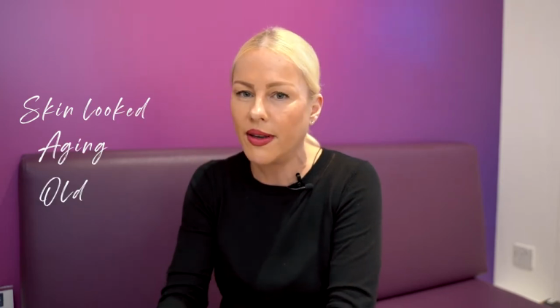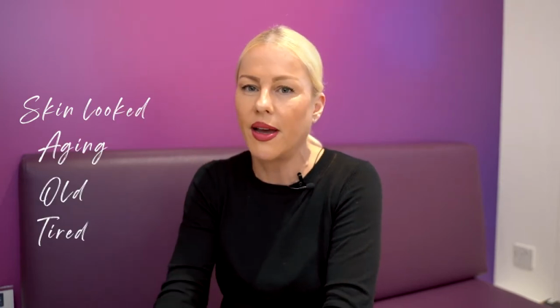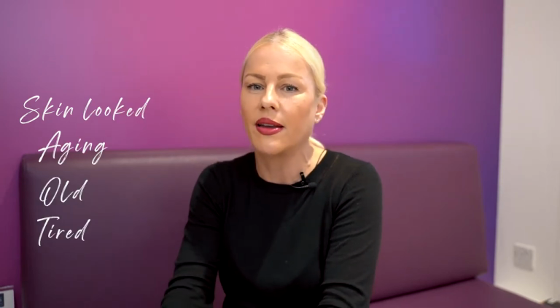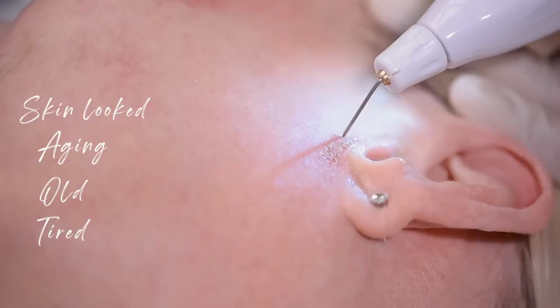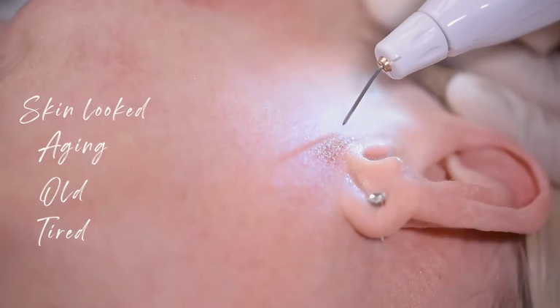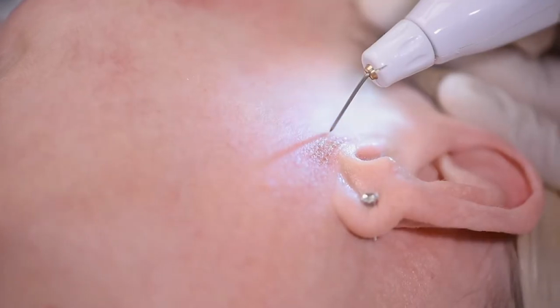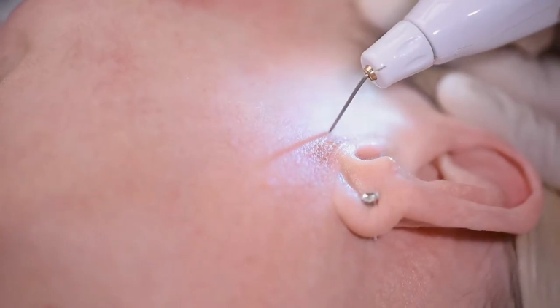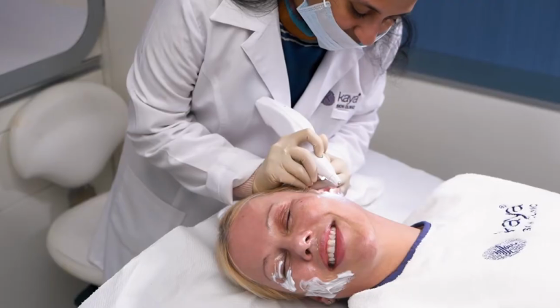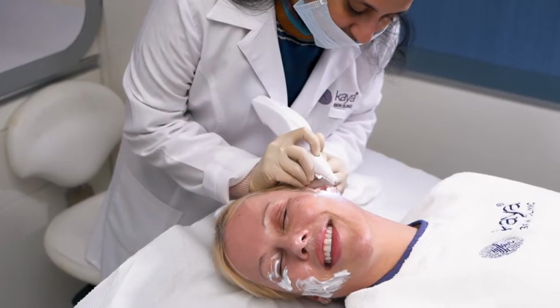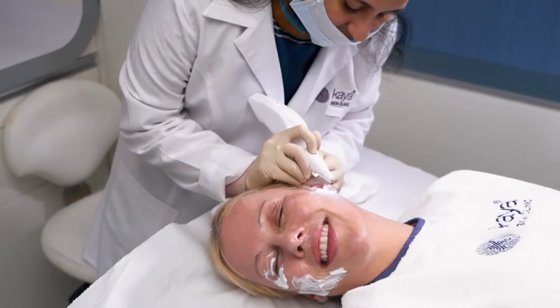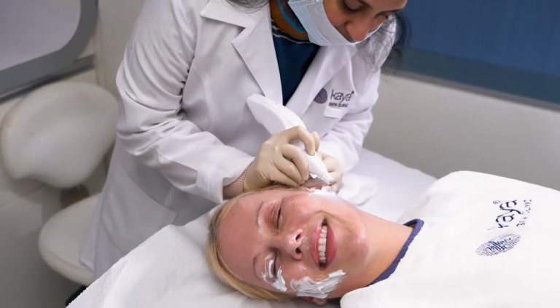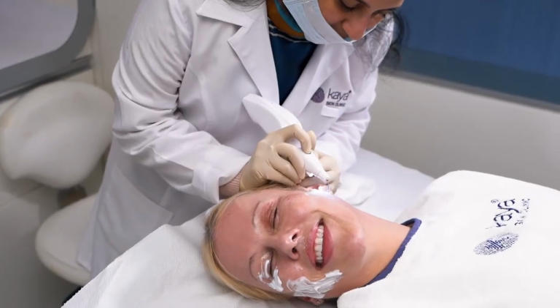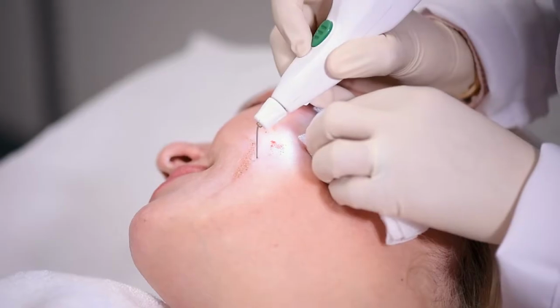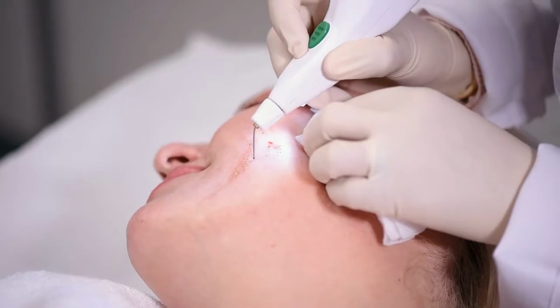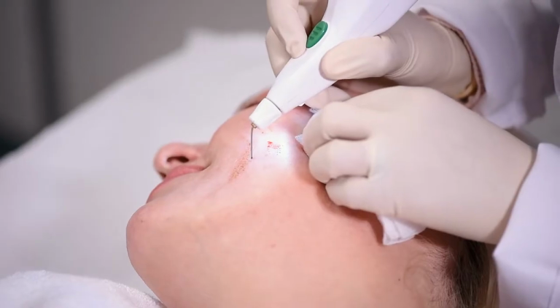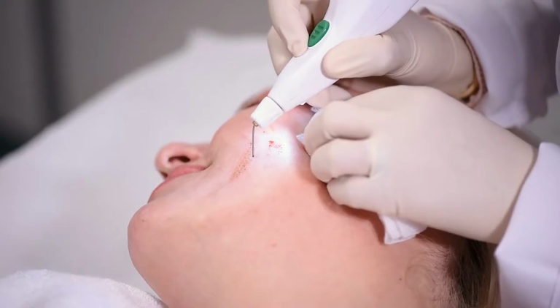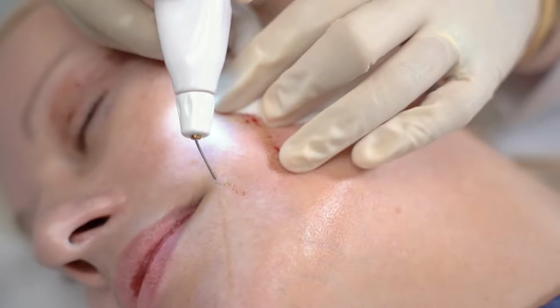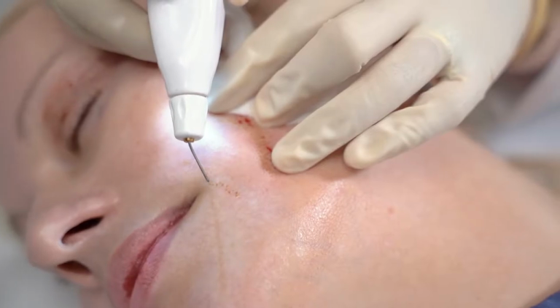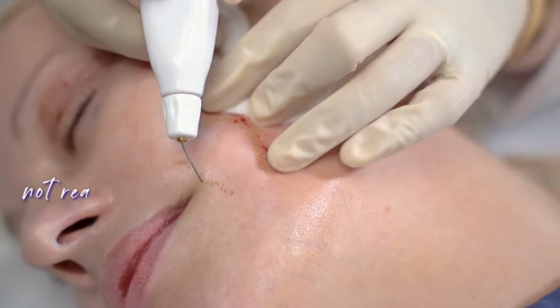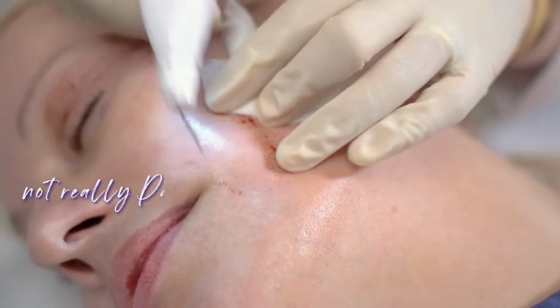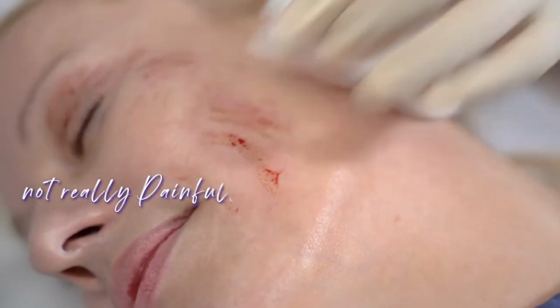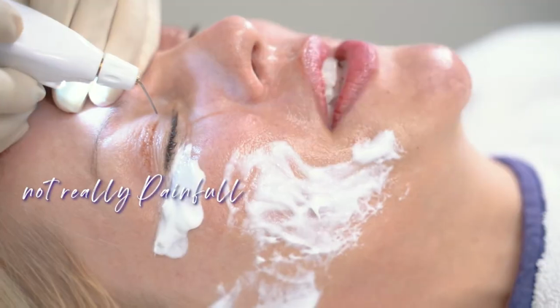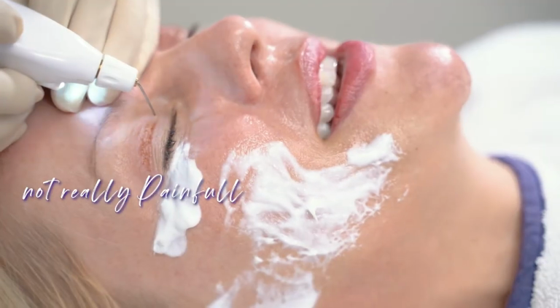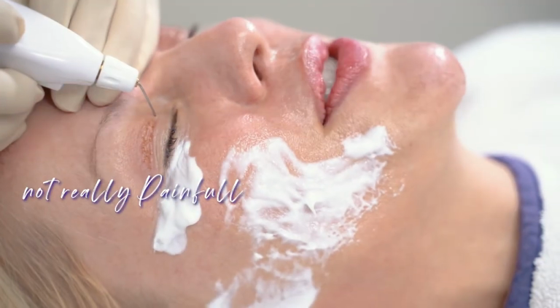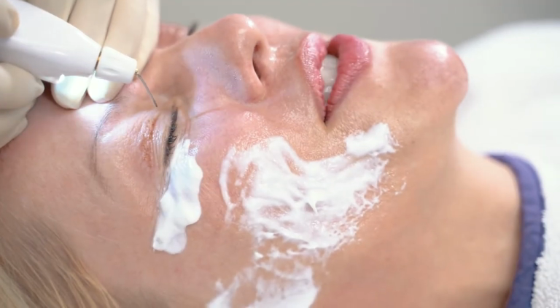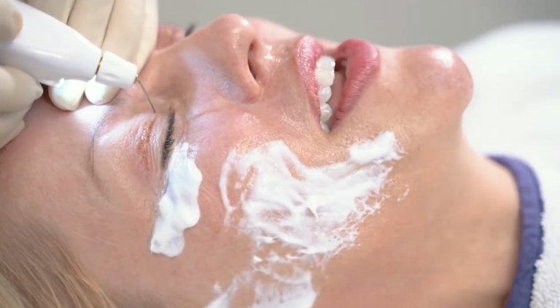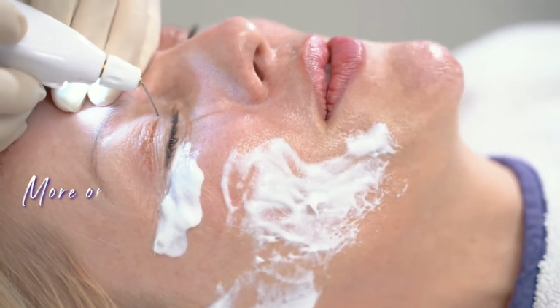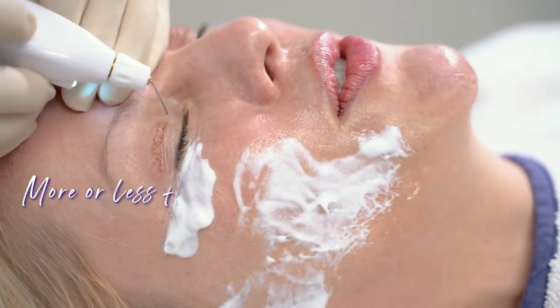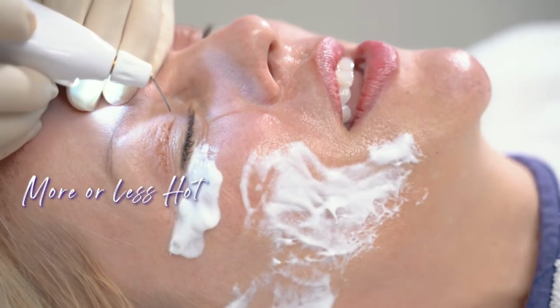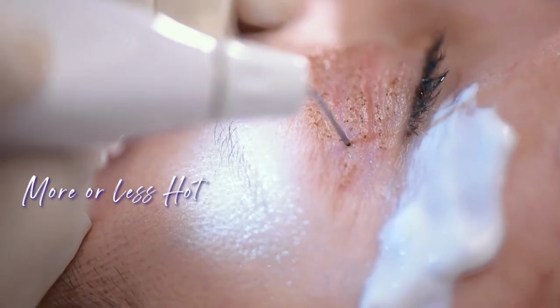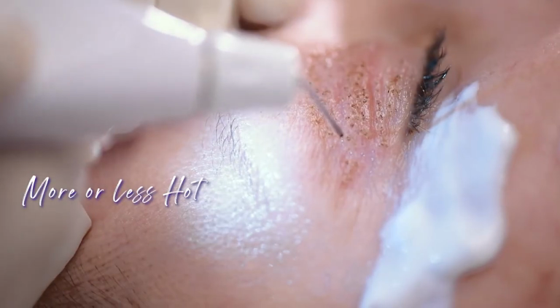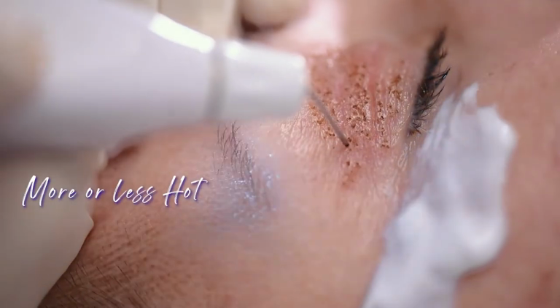First, the doctor applies numbing cream, but it's not really painful — it's just more or less hot.